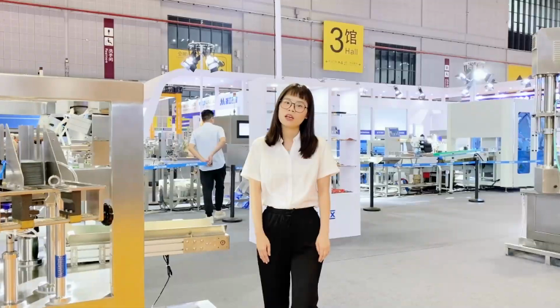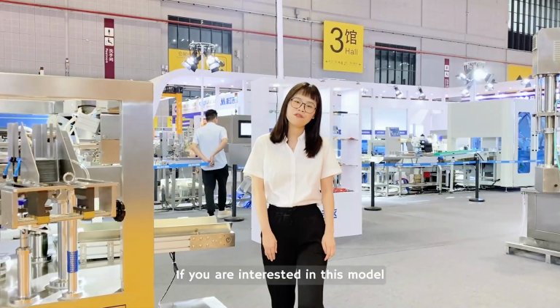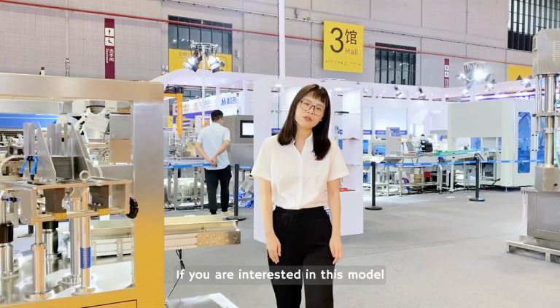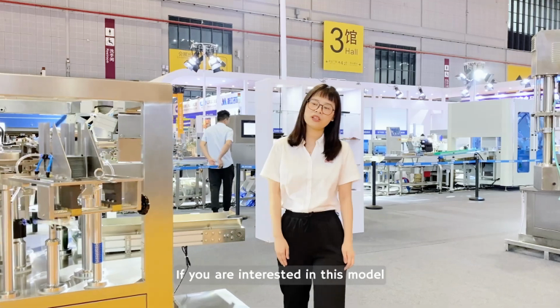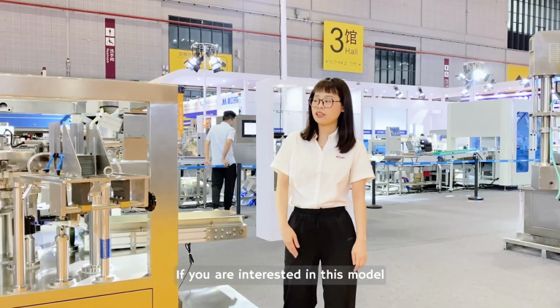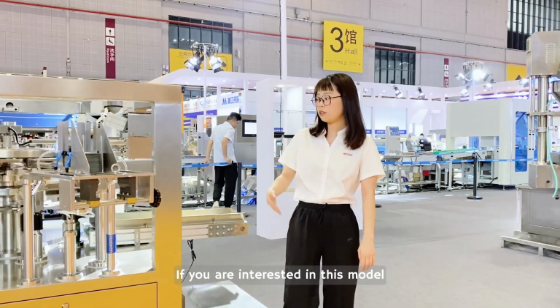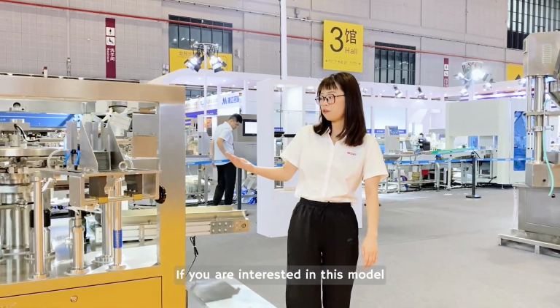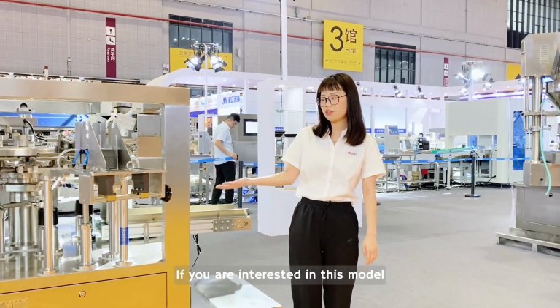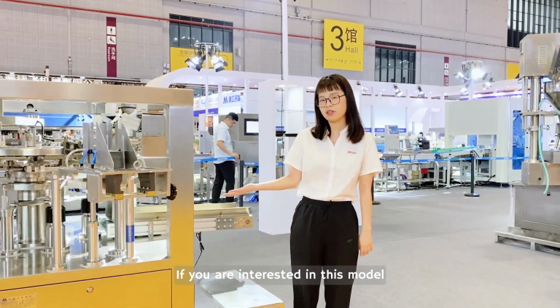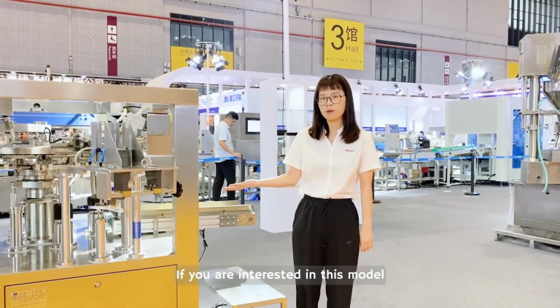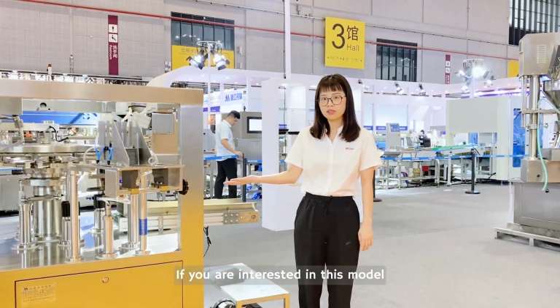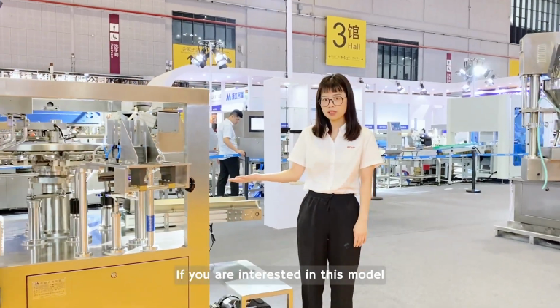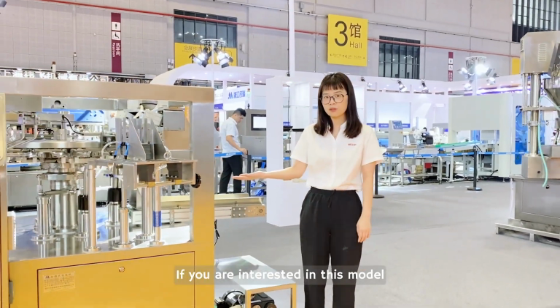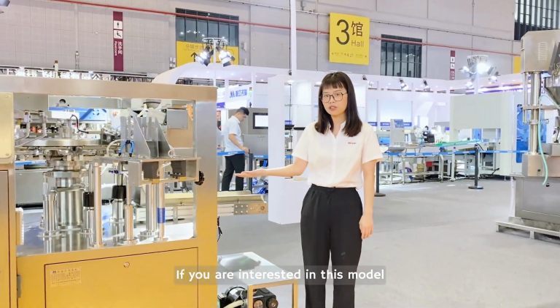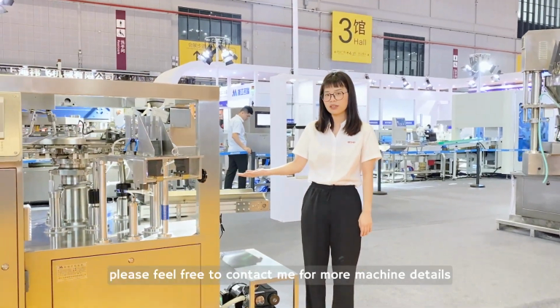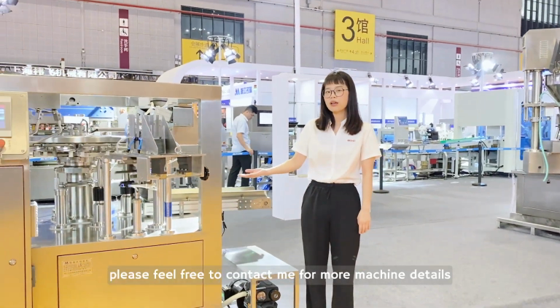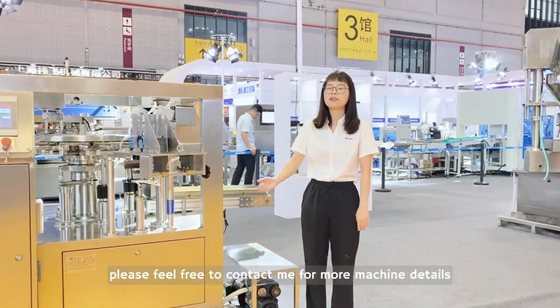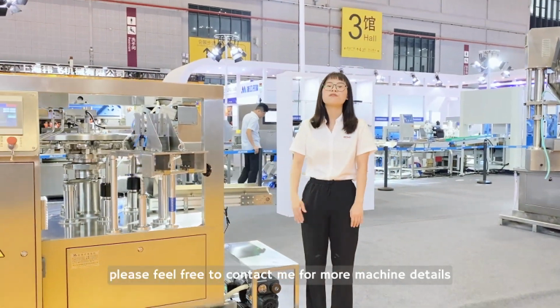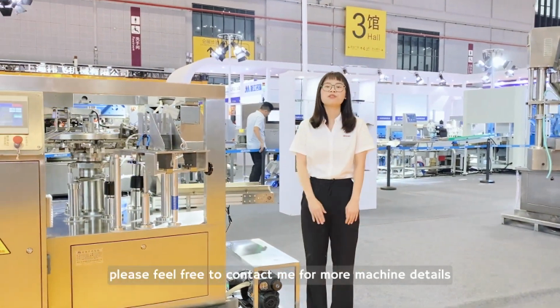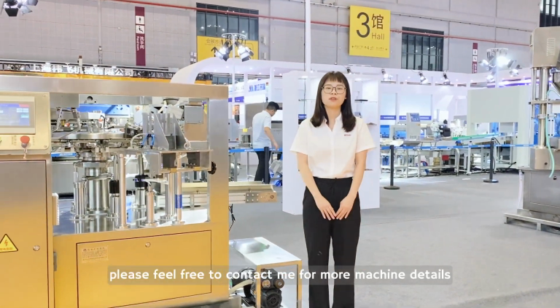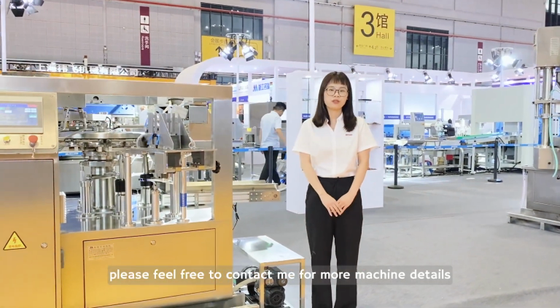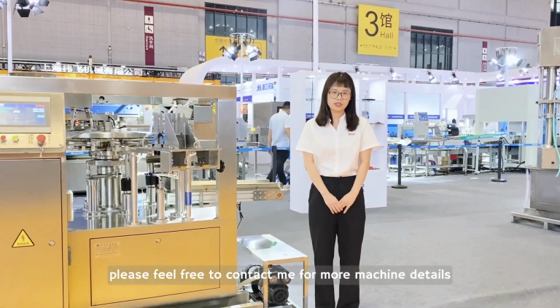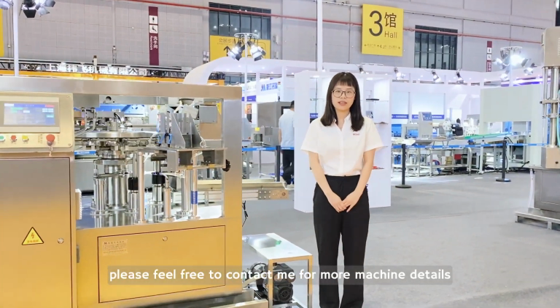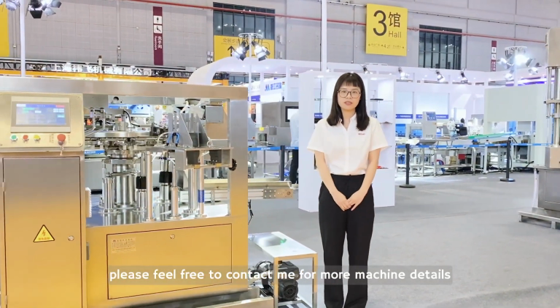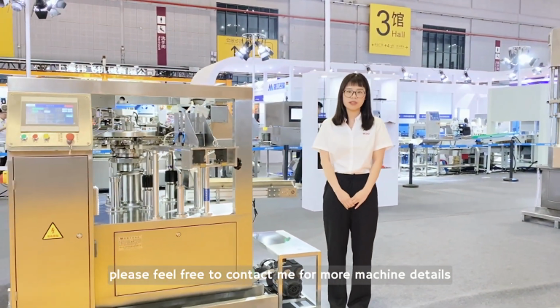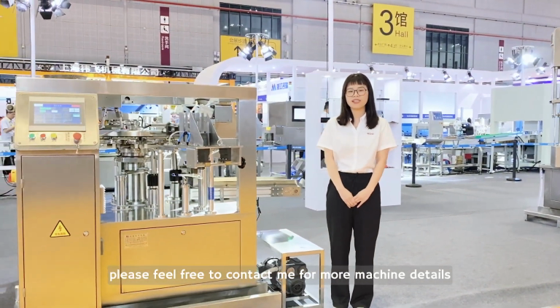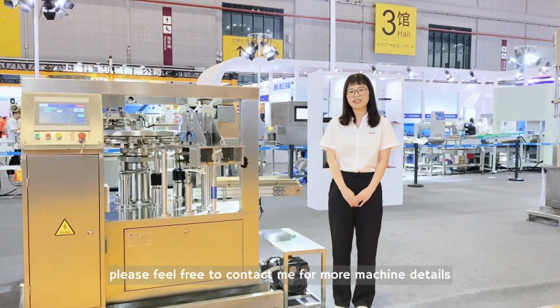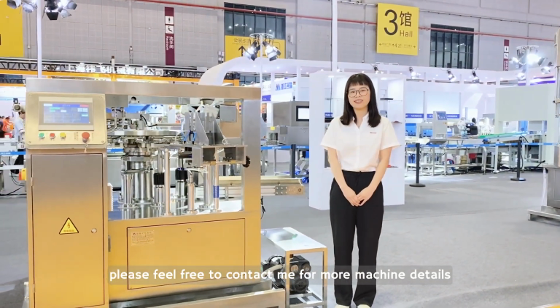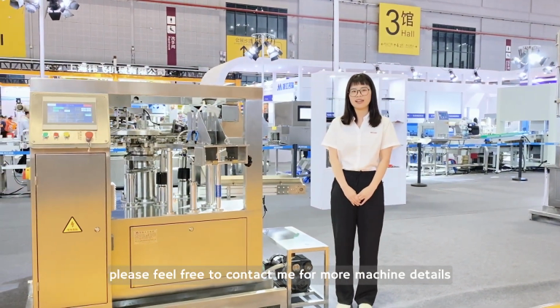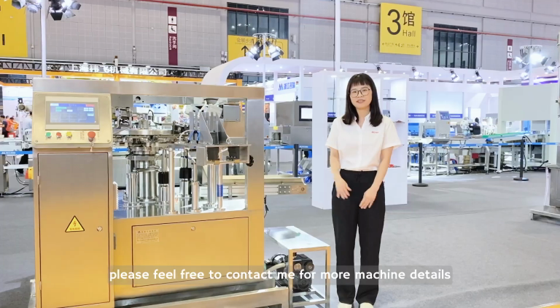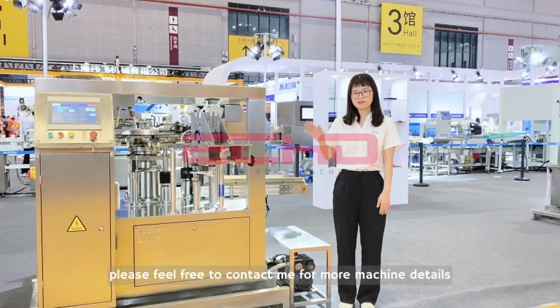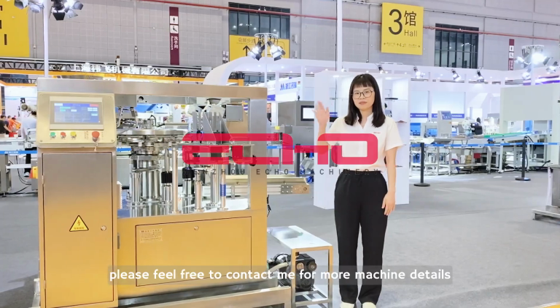If you are interested in this model, please feel free to contact me for machine details.